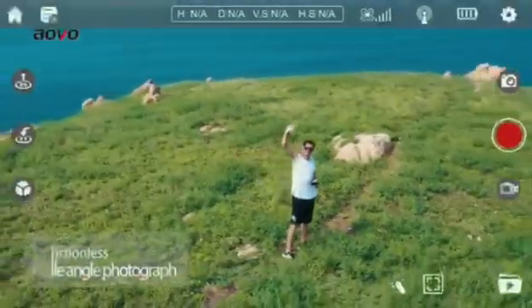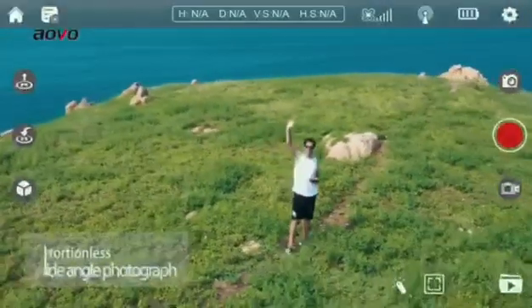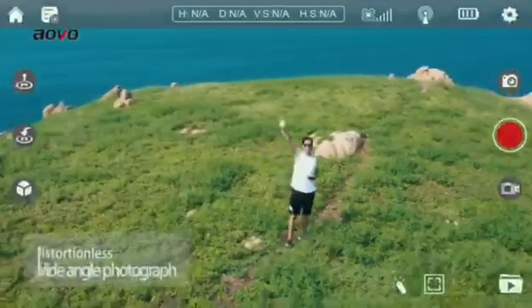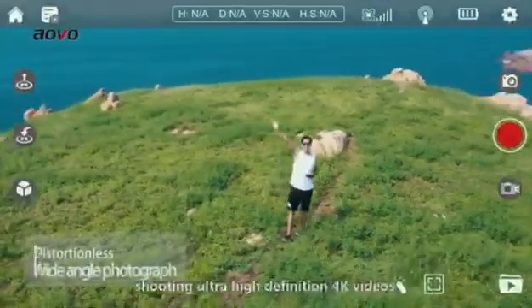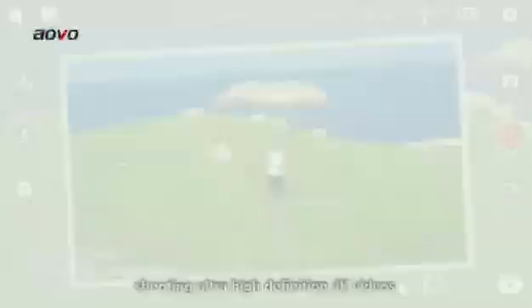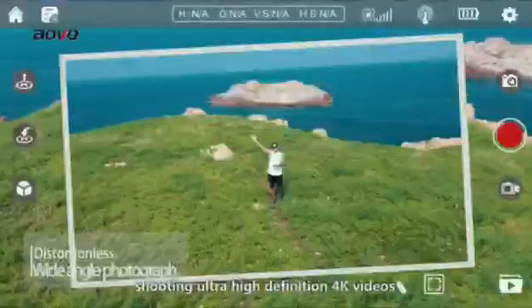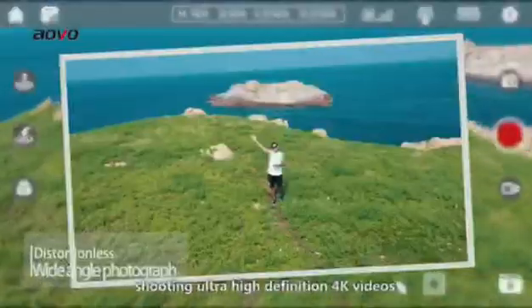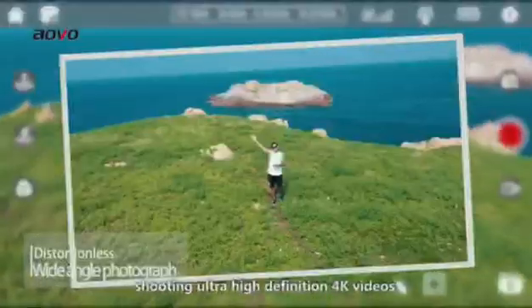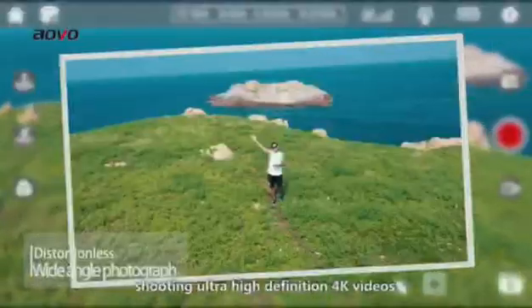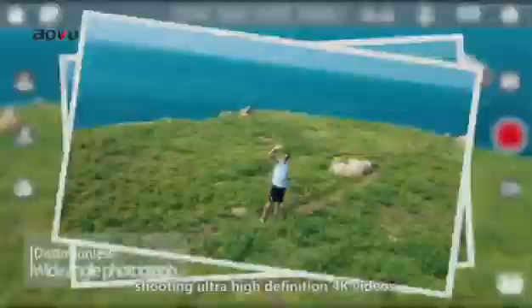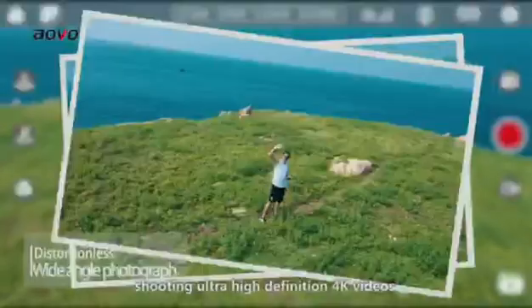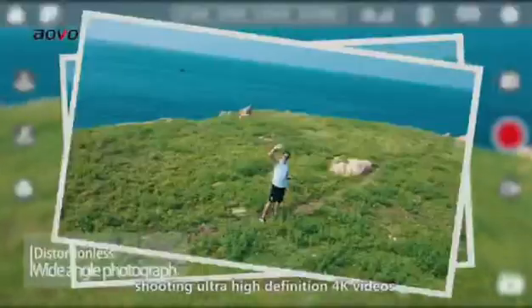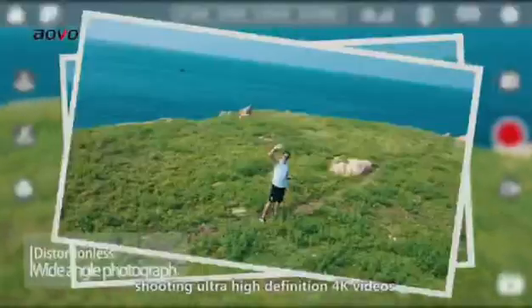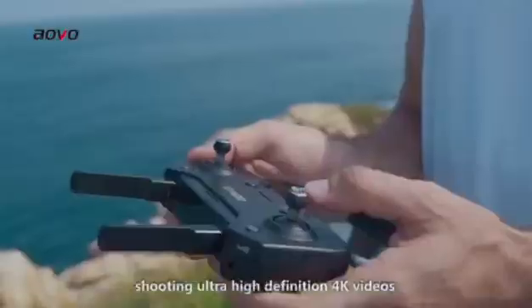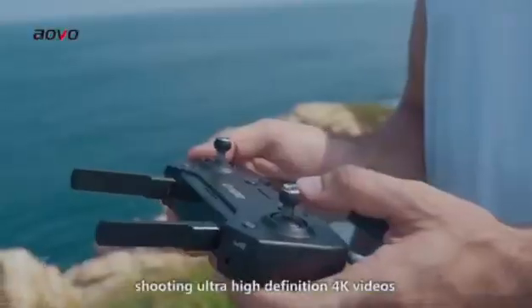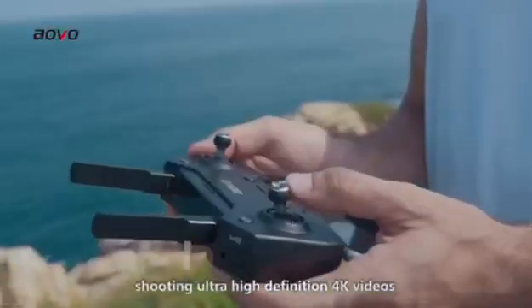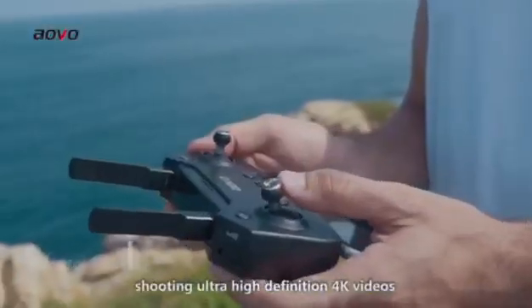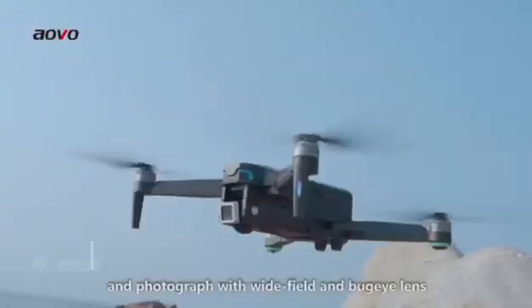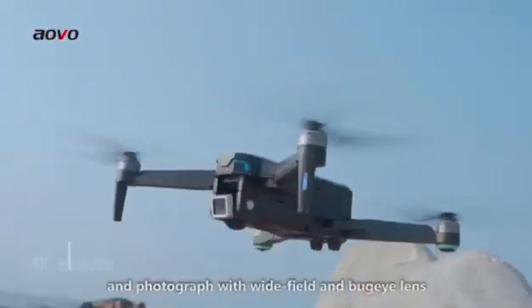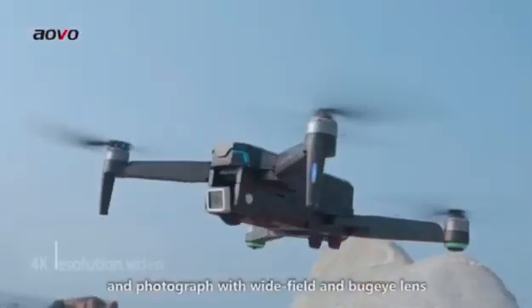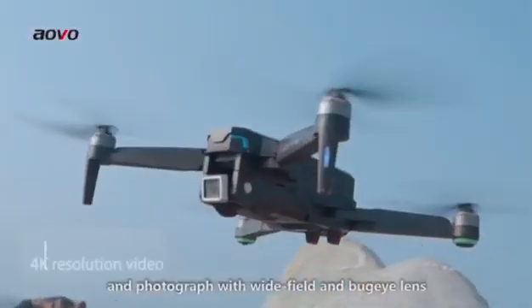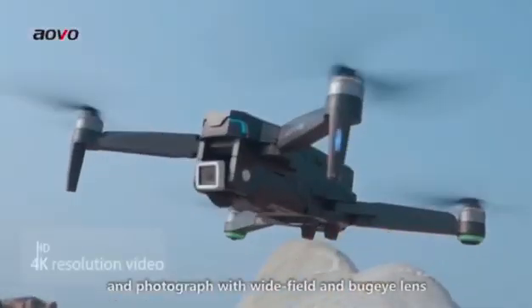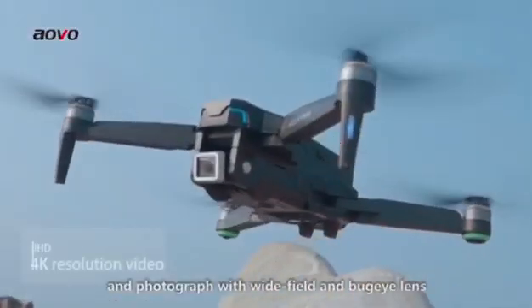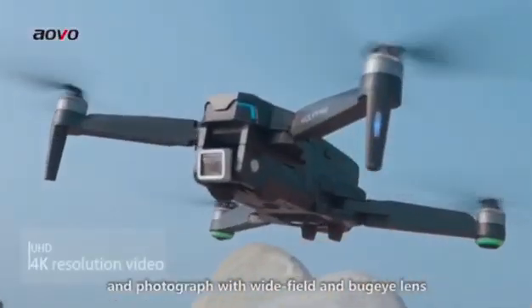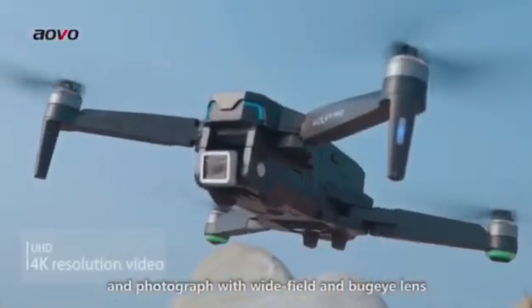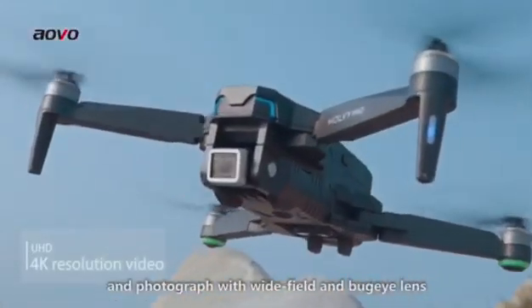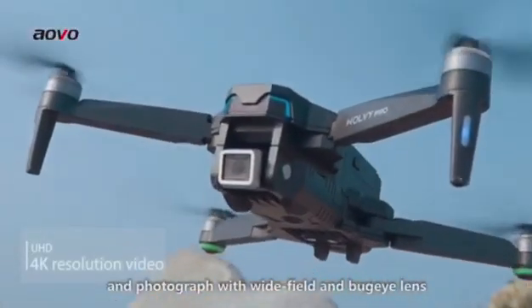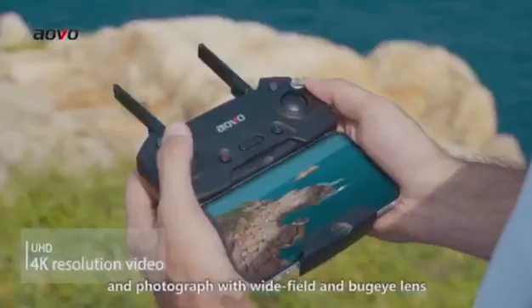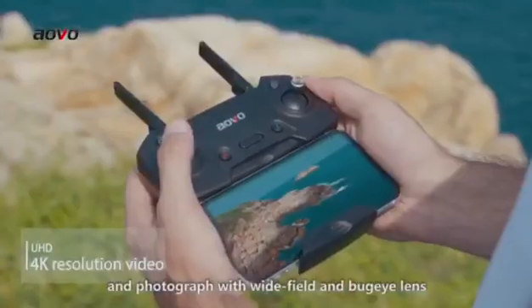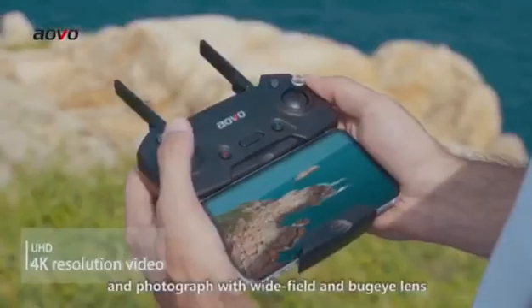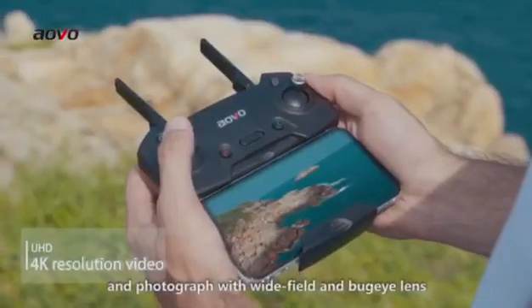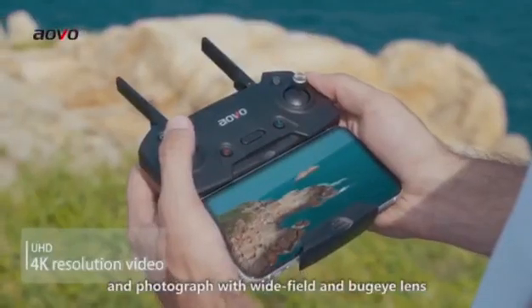Shooting Ultra High Definition 4K Videos and Photographs with Wide Field and Bug Eye Lens for a wonderful view.